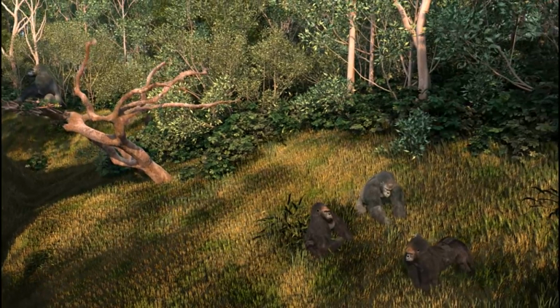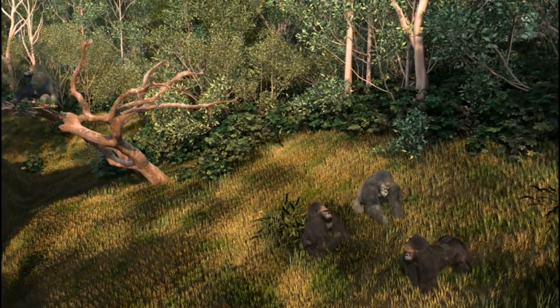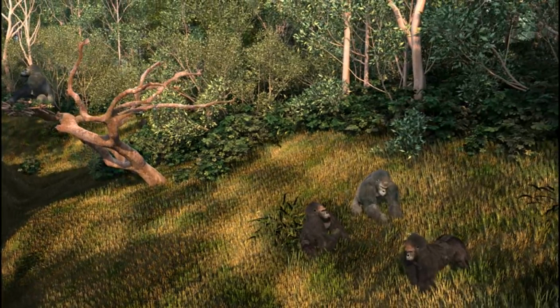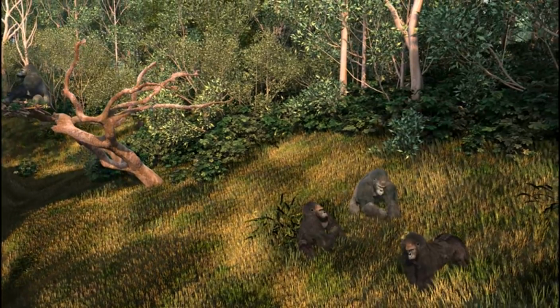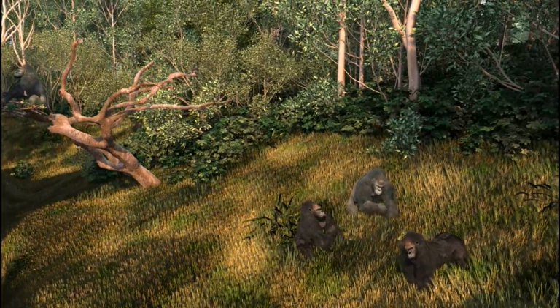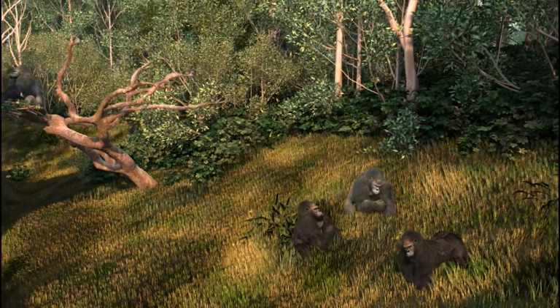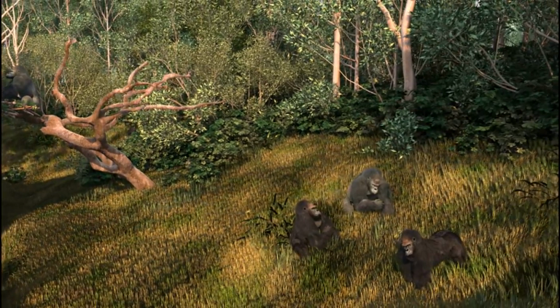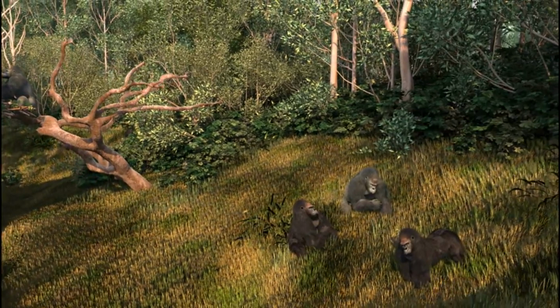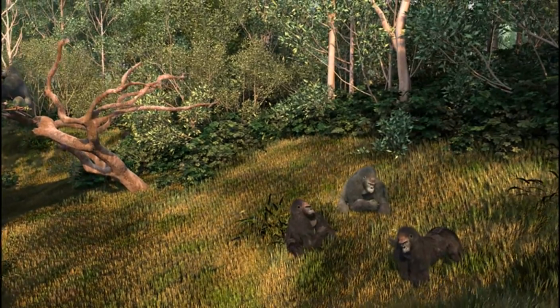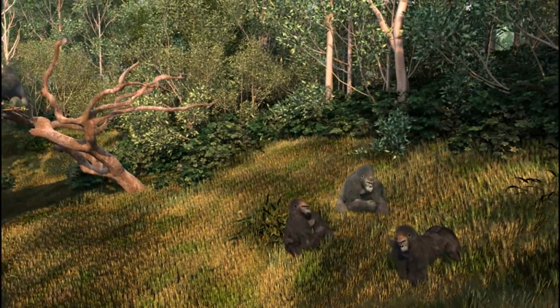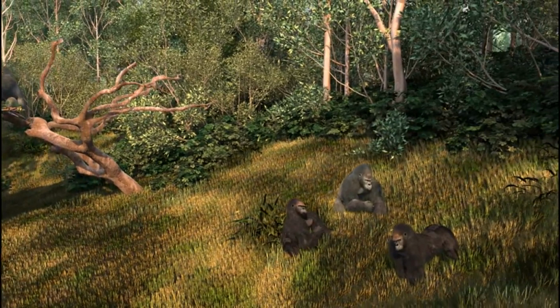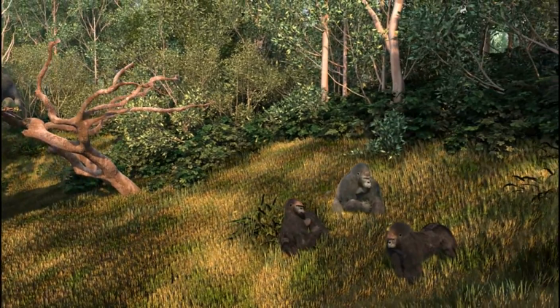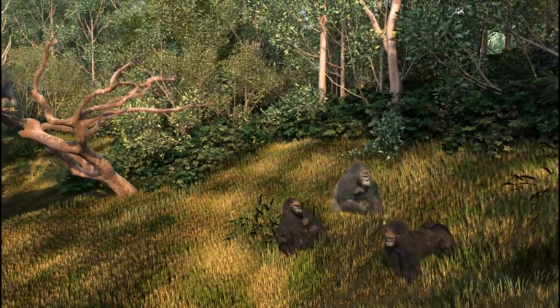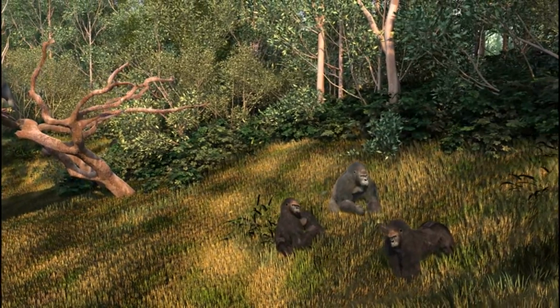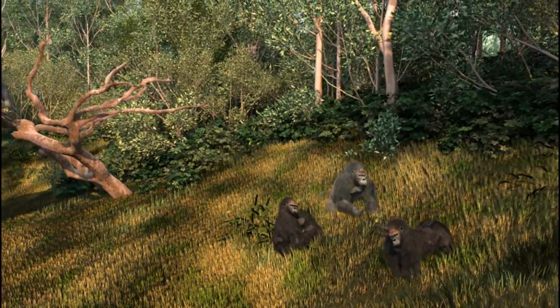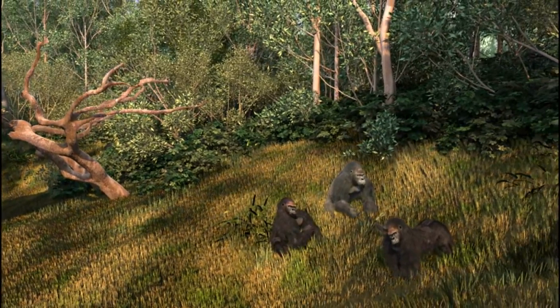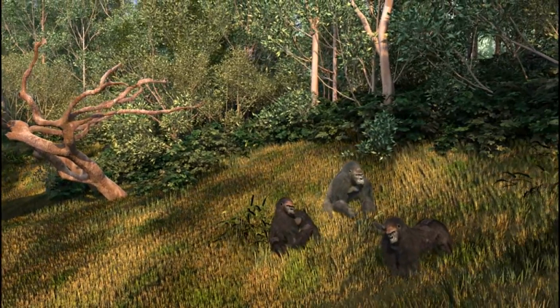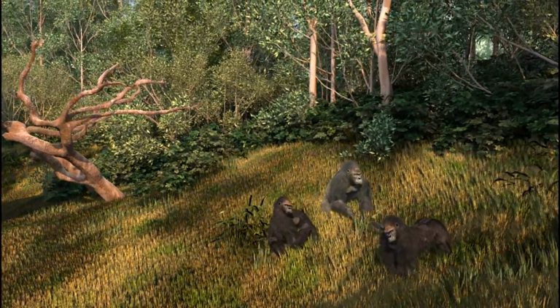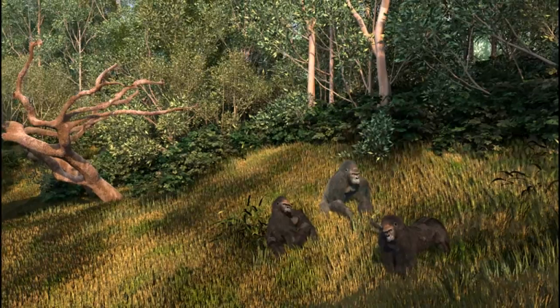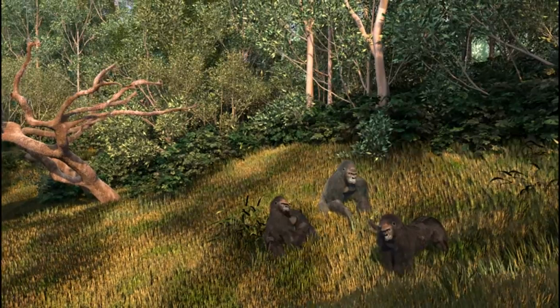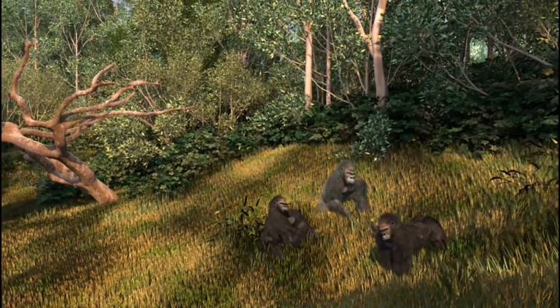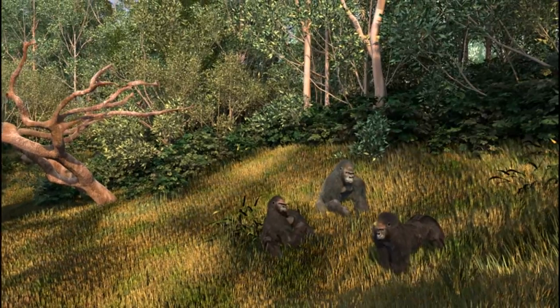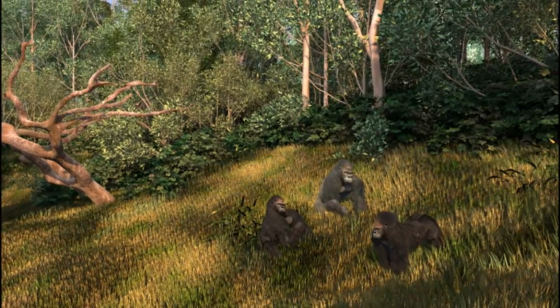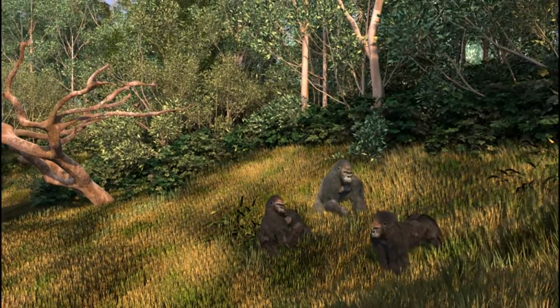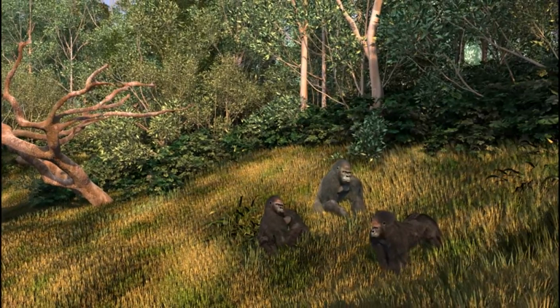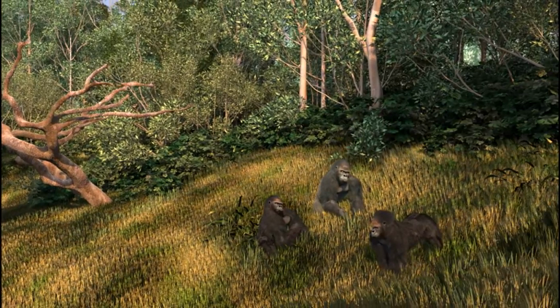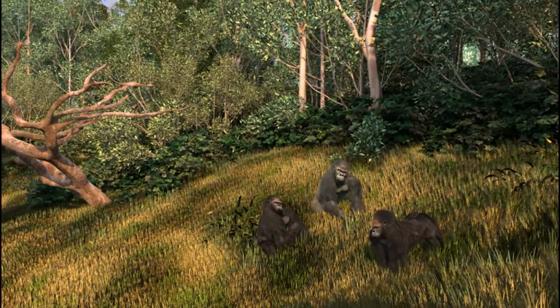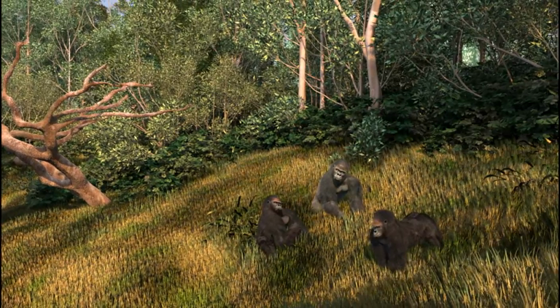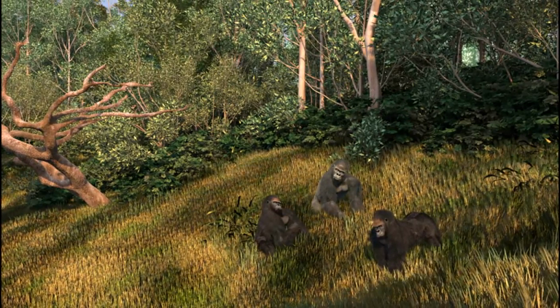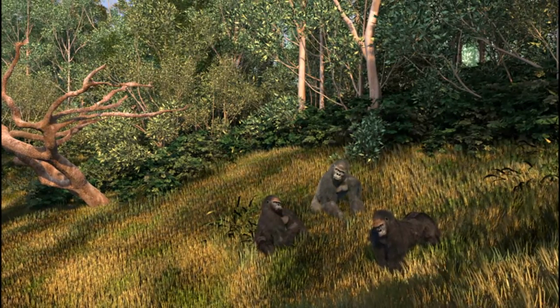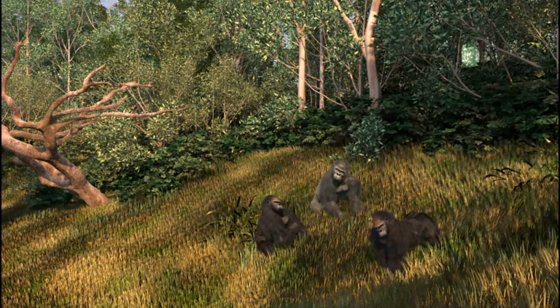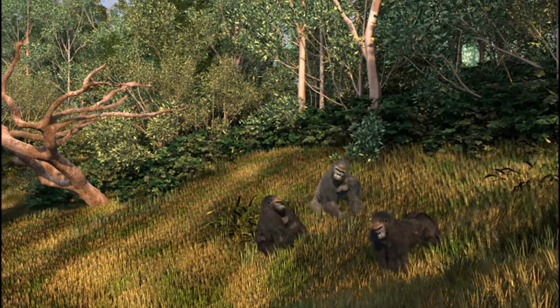And it's about understanding how each of us can help protect them in their African forest, from right here in Houston.